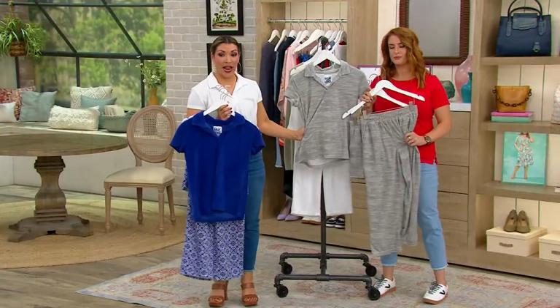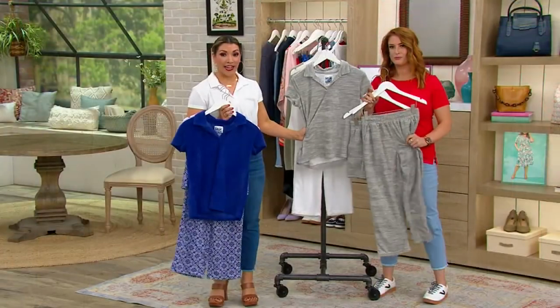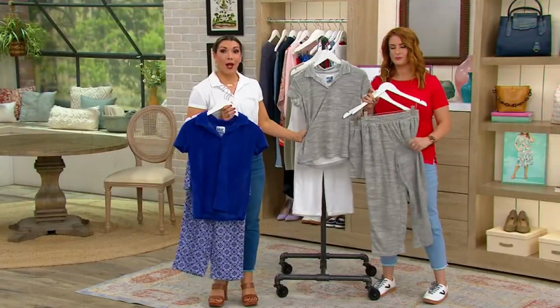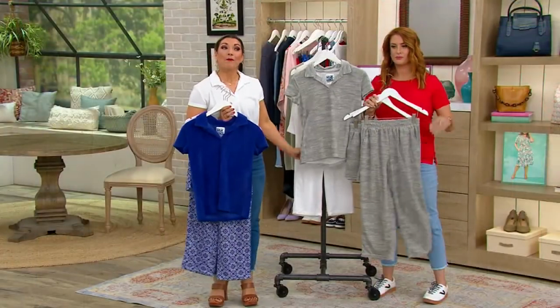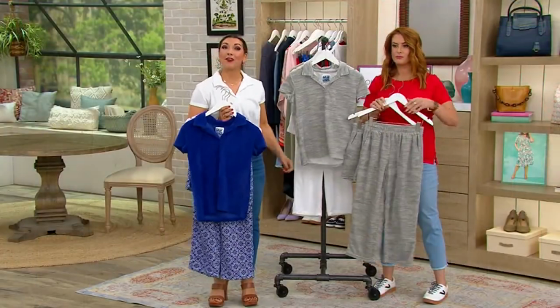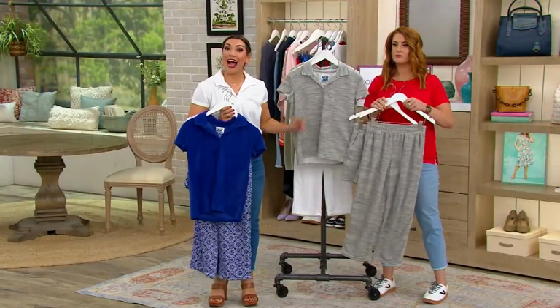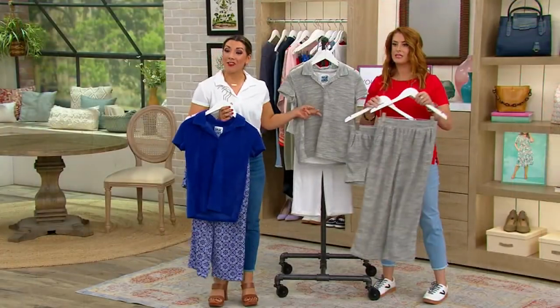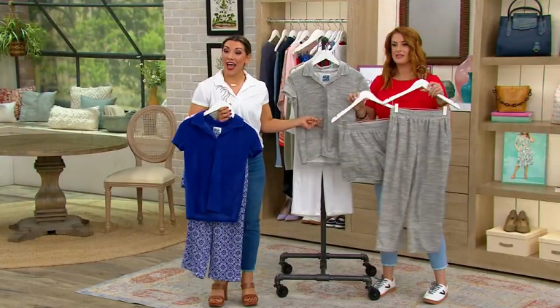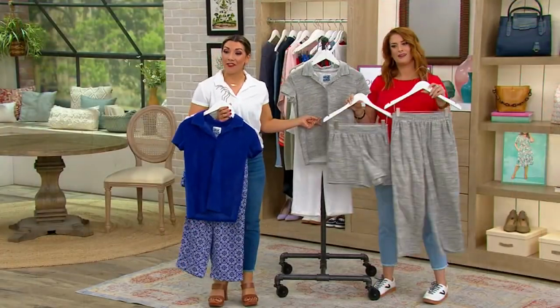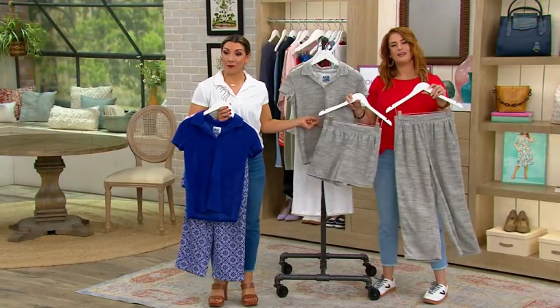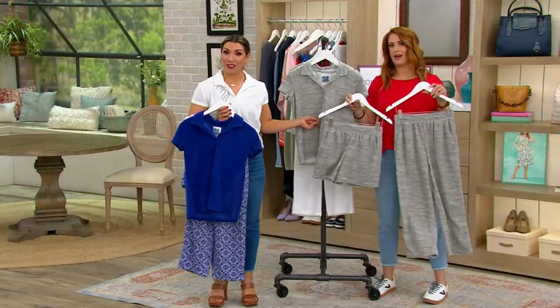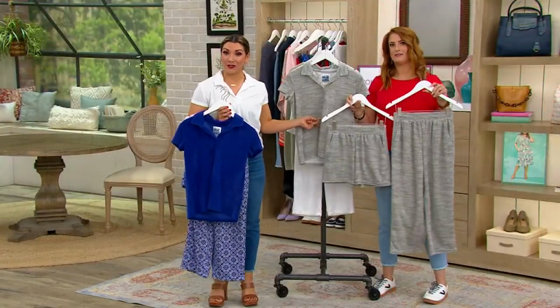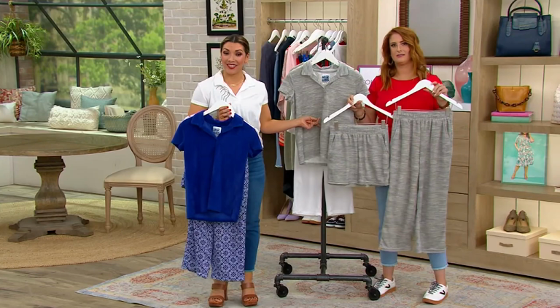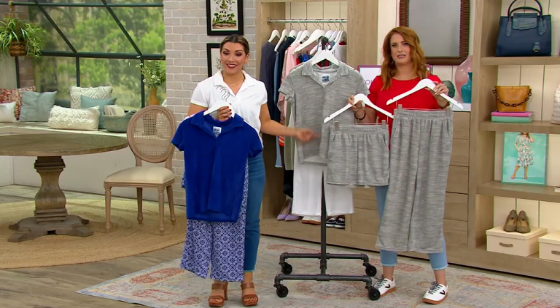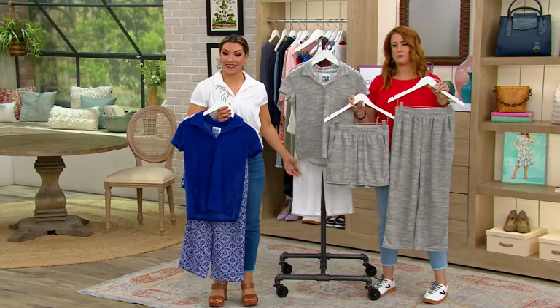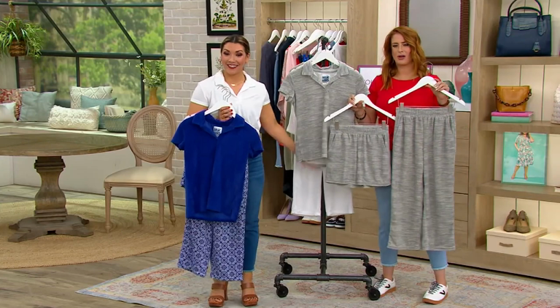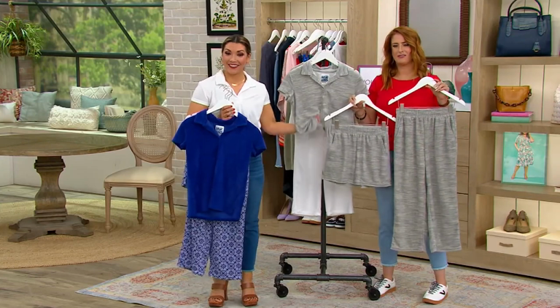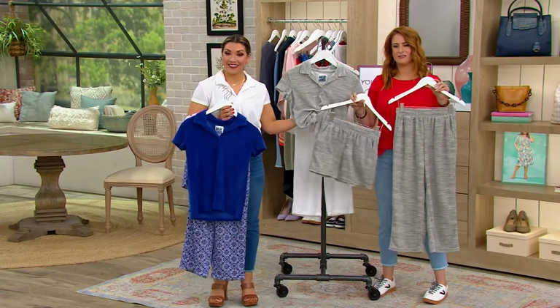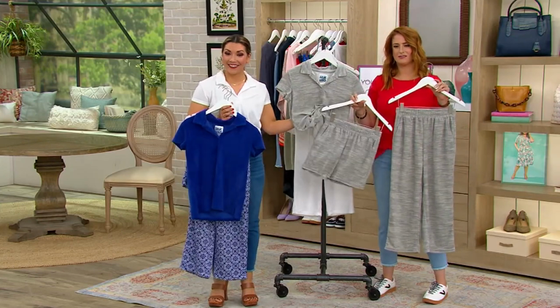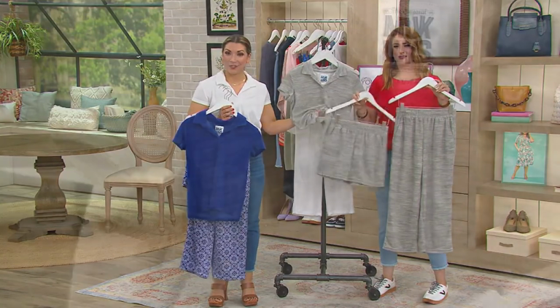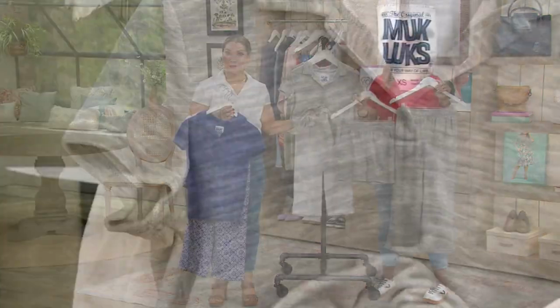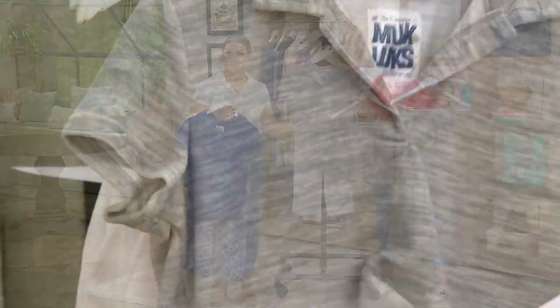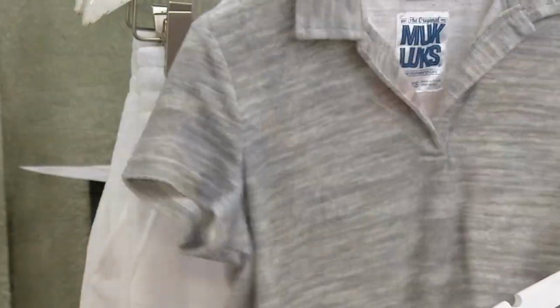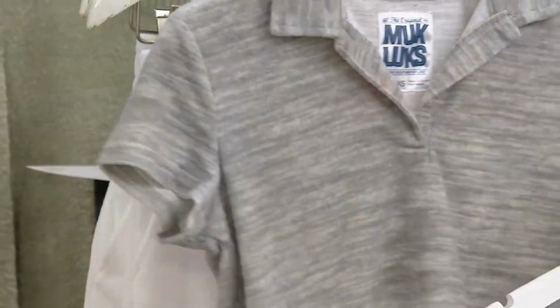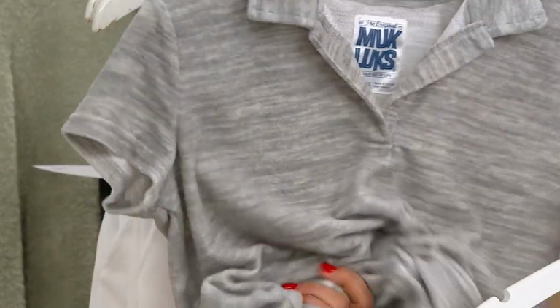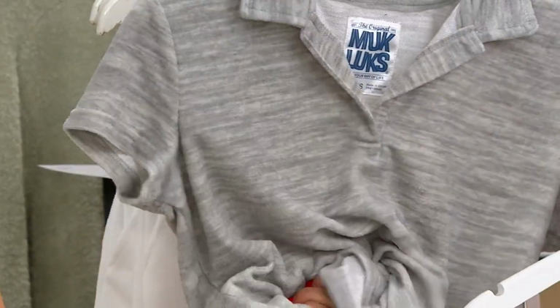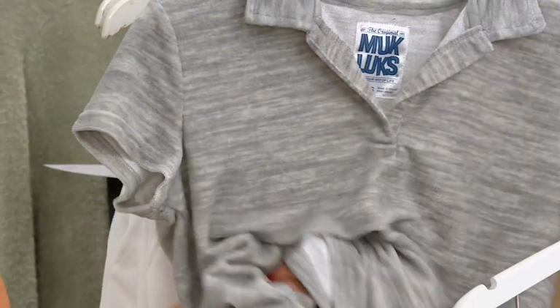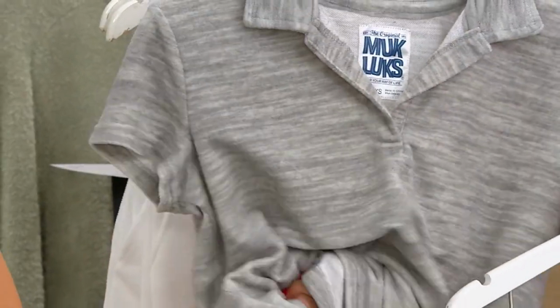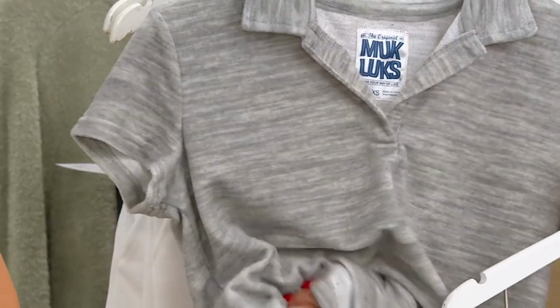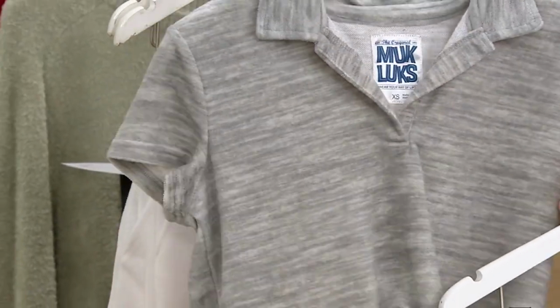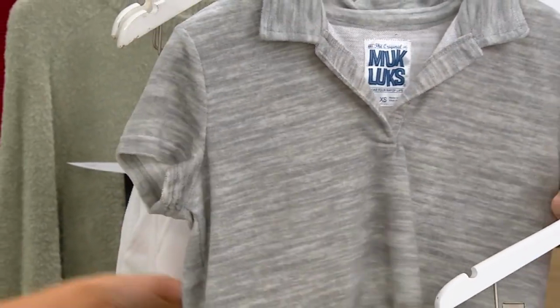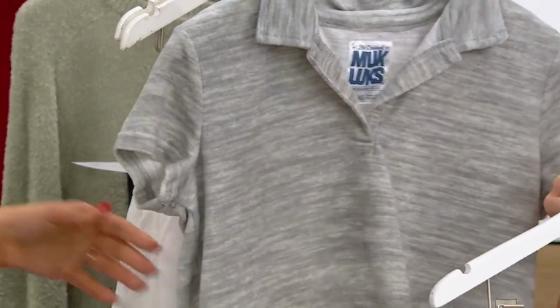Gray — but look, I love the heathered print to it. It's sporty. Really cute. That's gray.